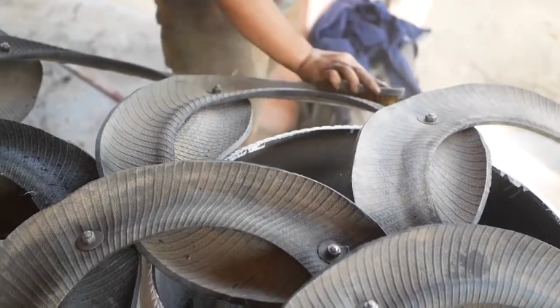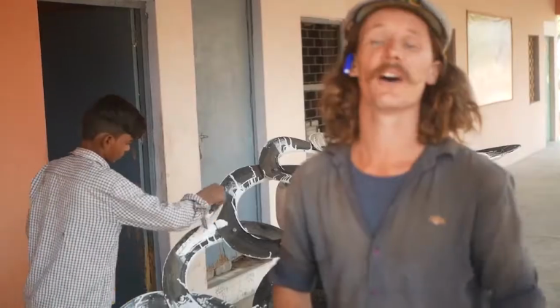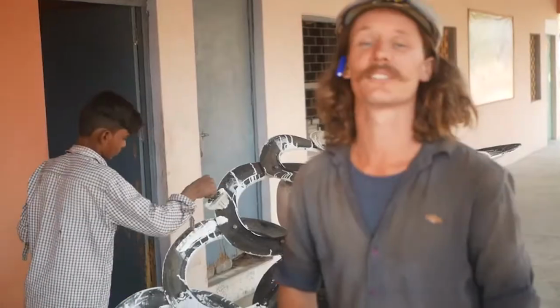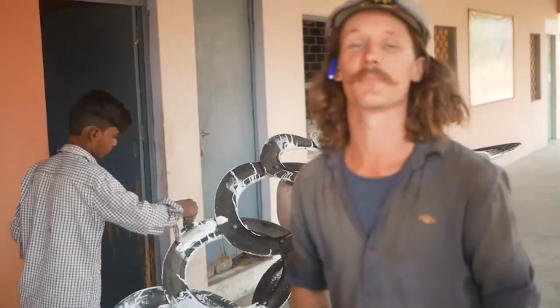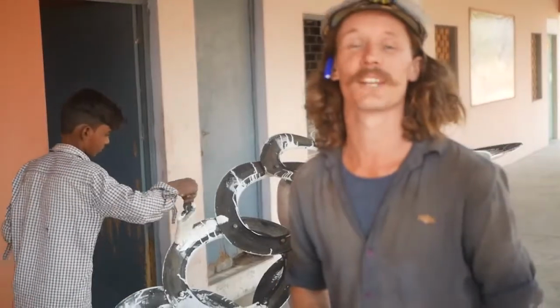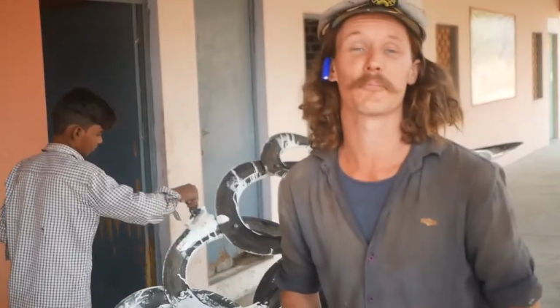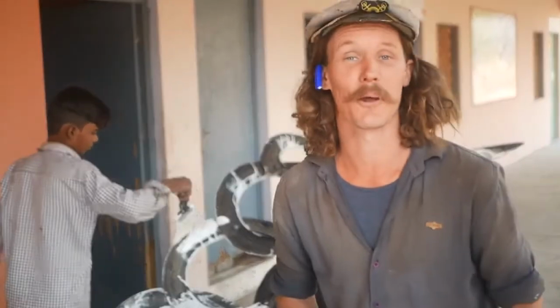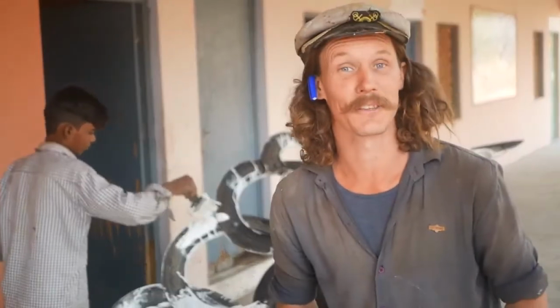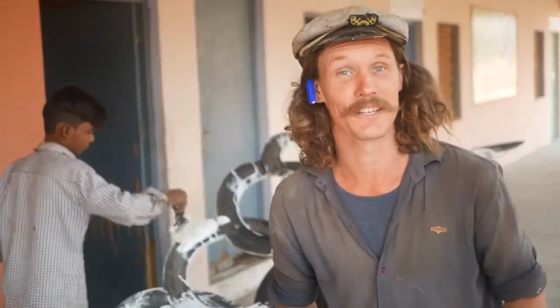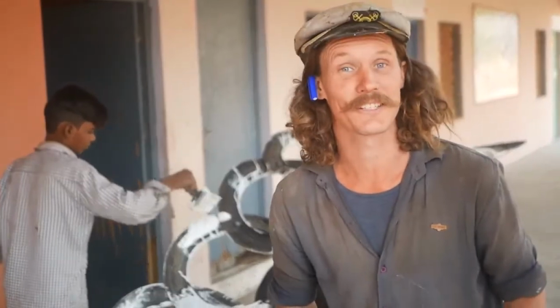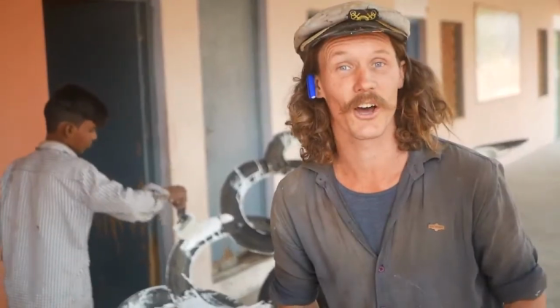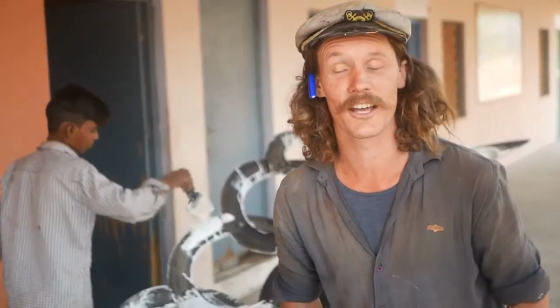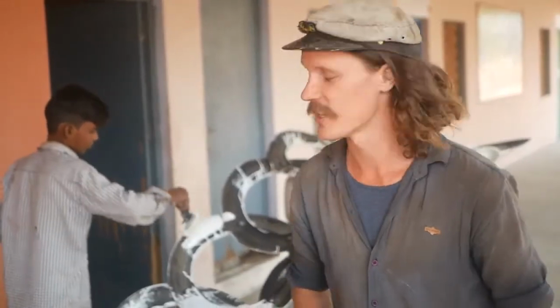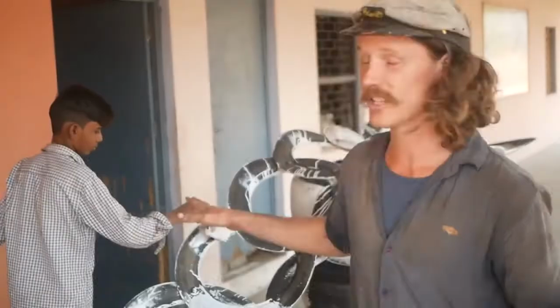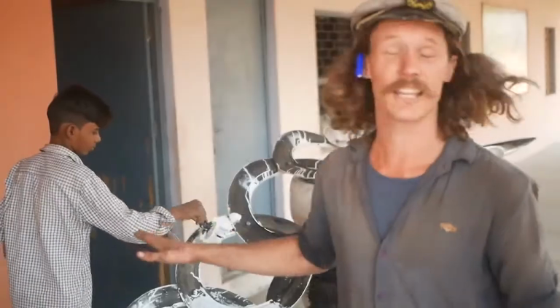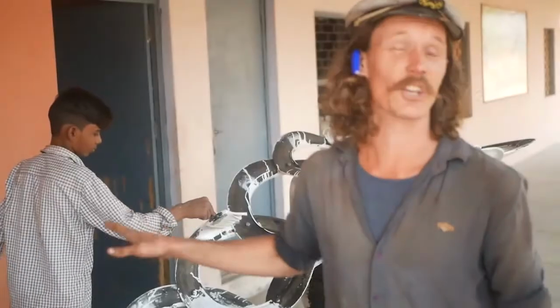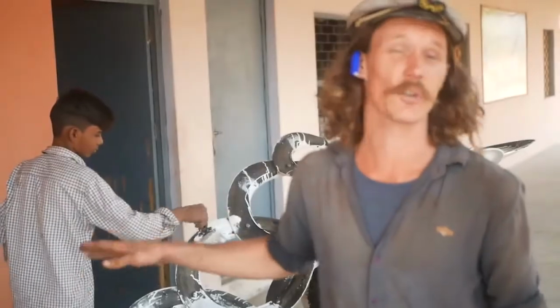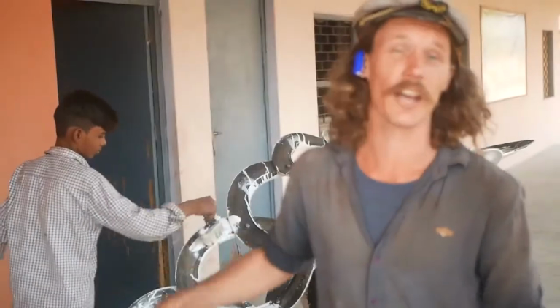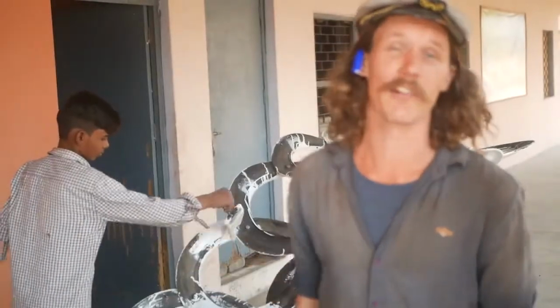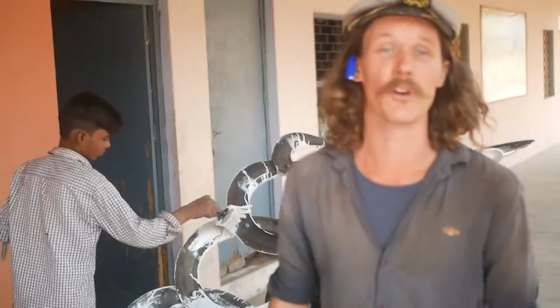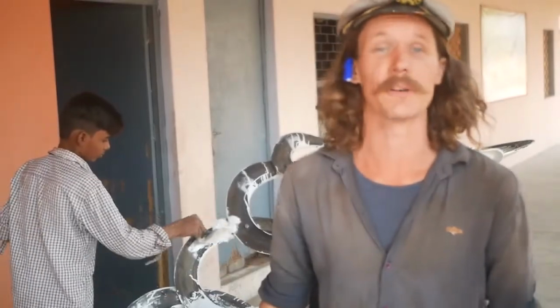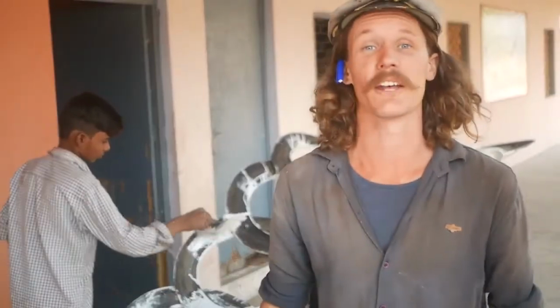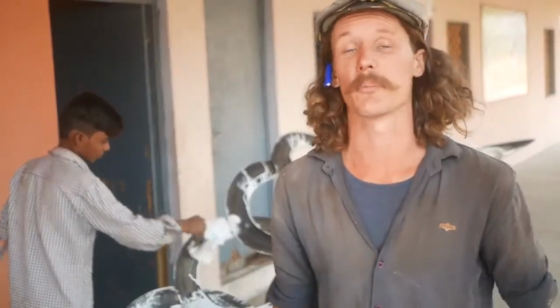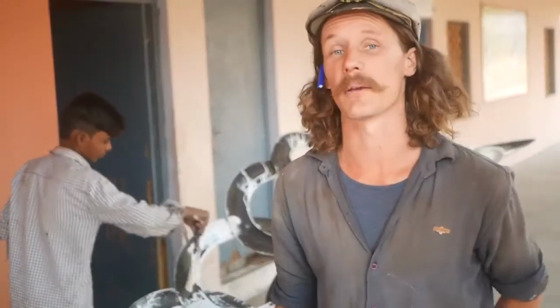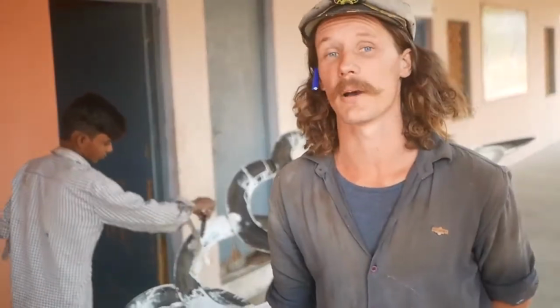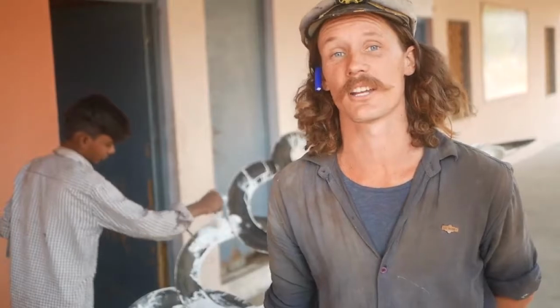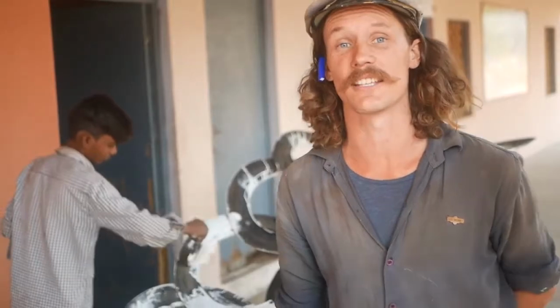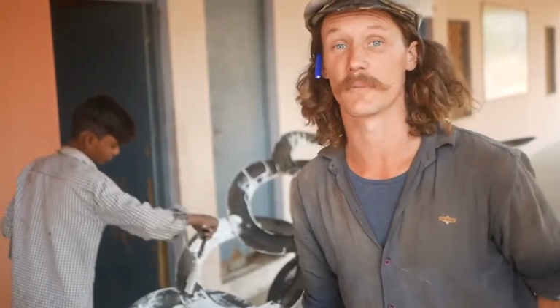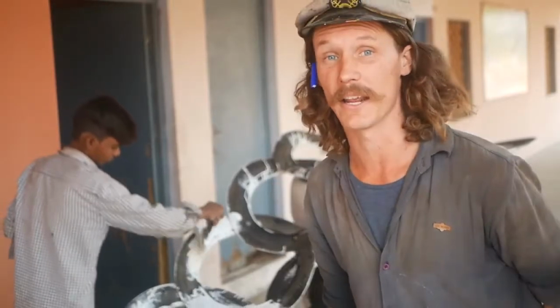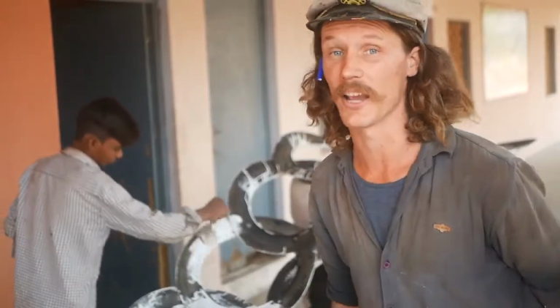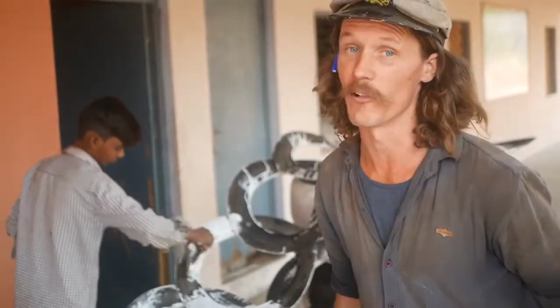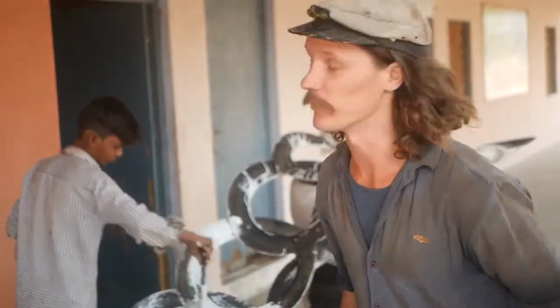Now it's time to start priming these tyres. Just get a good layer on those ones and it'll make it much easier to paint later on.